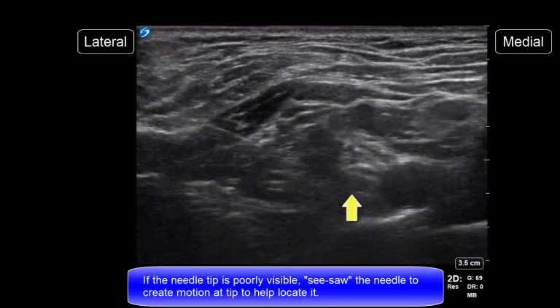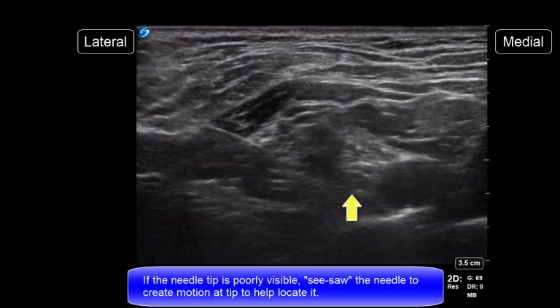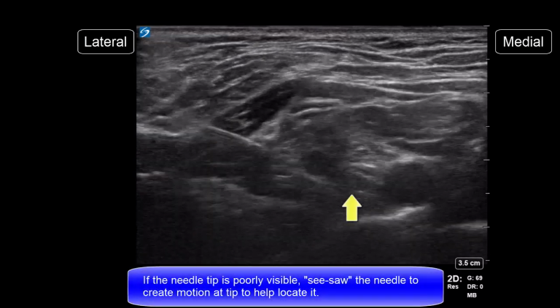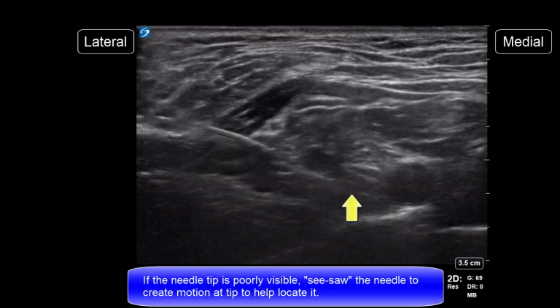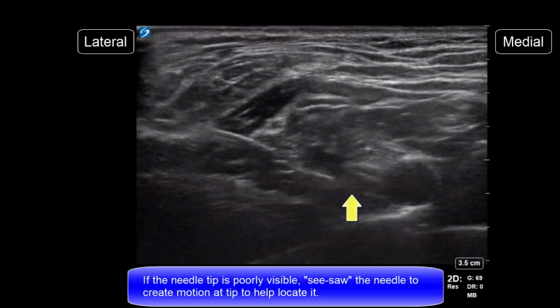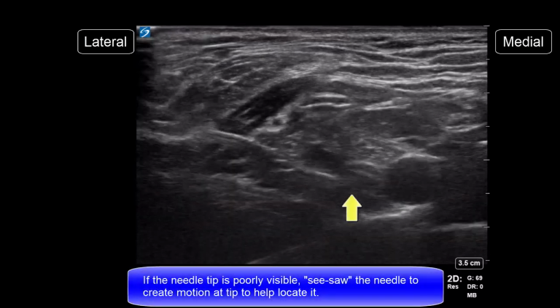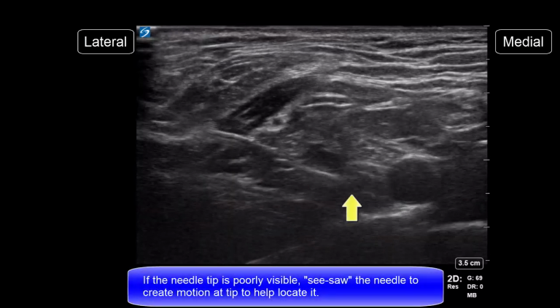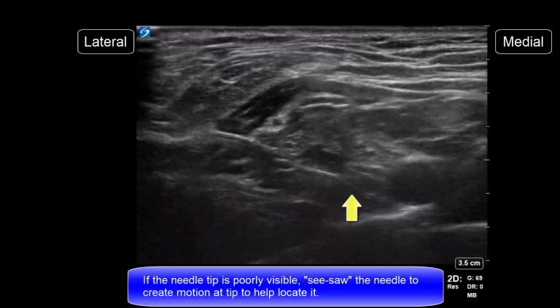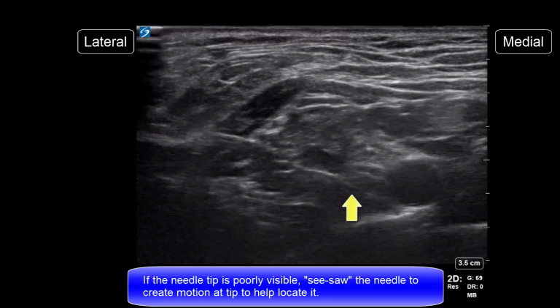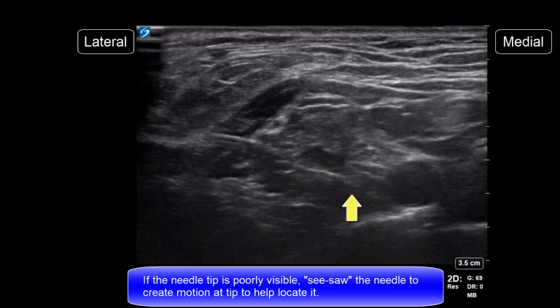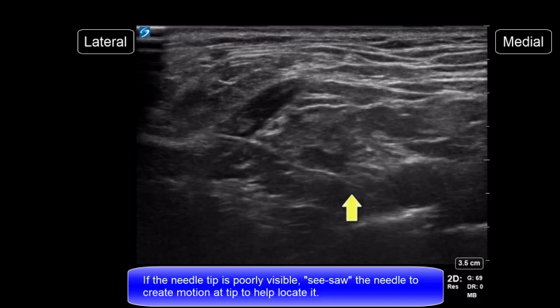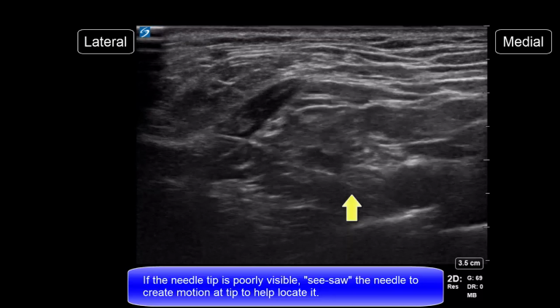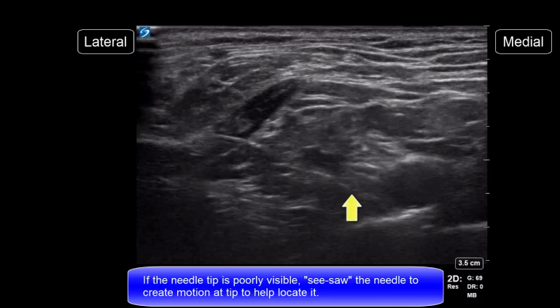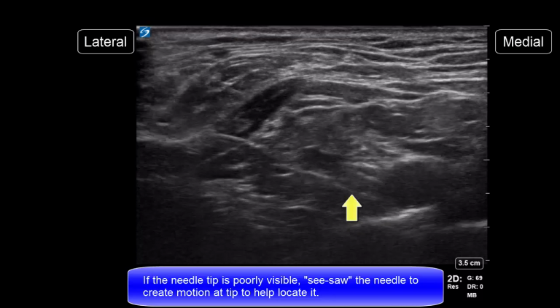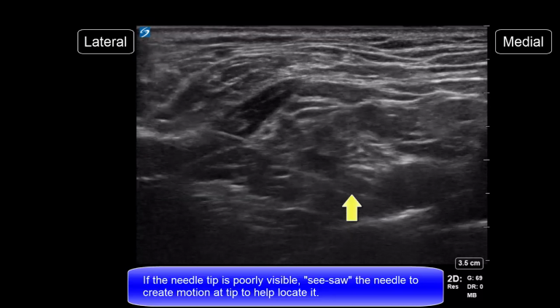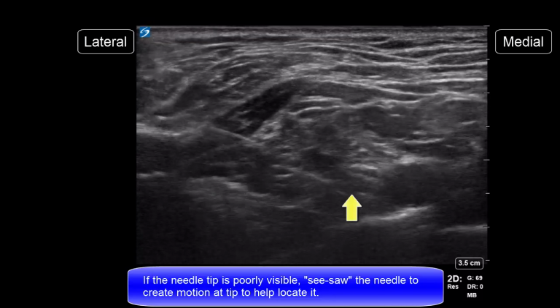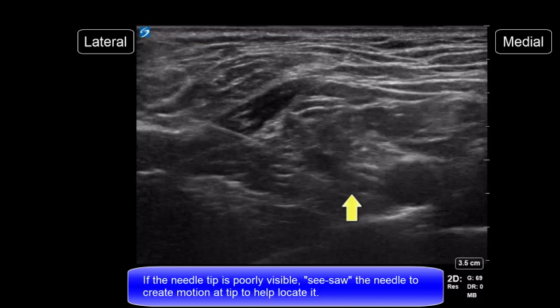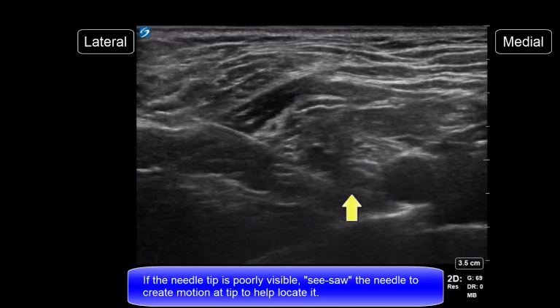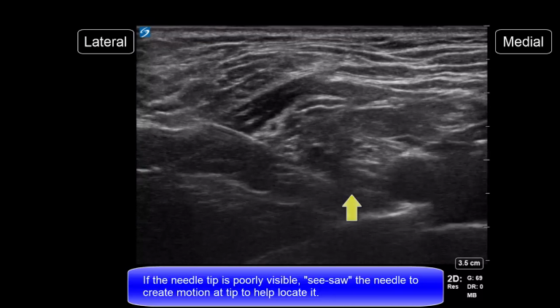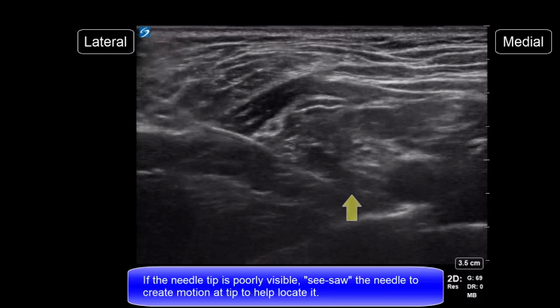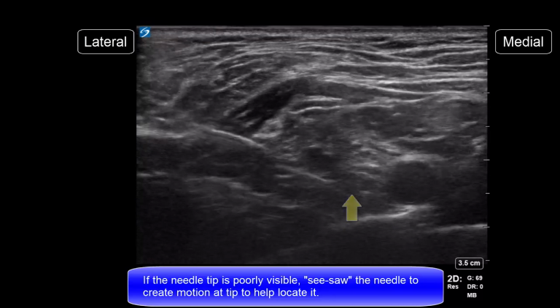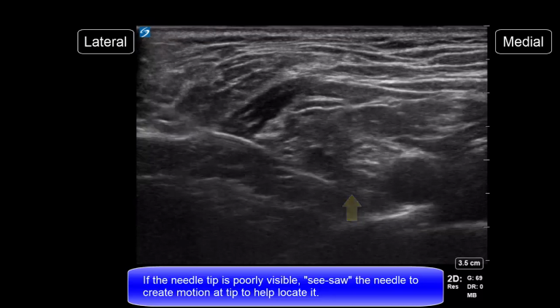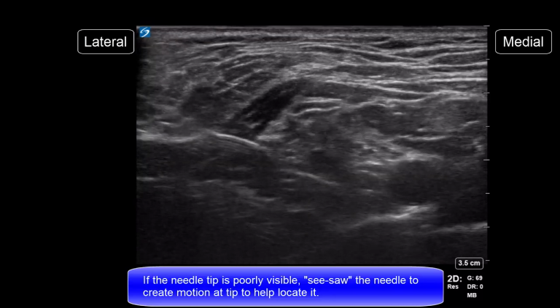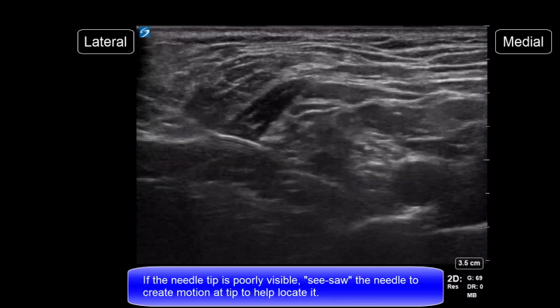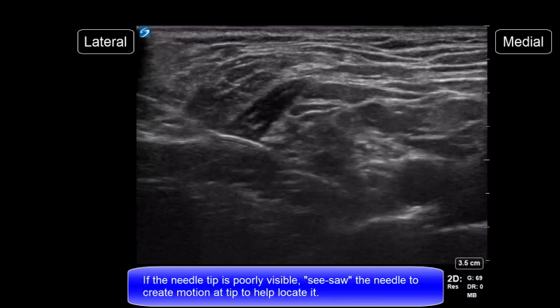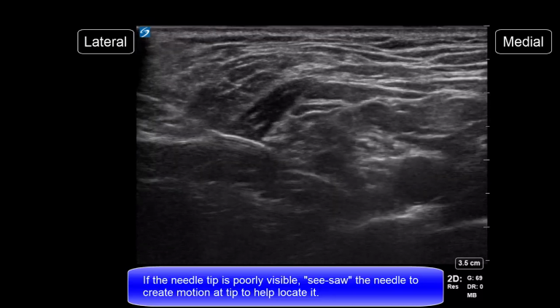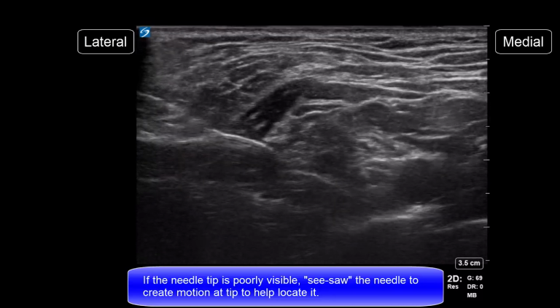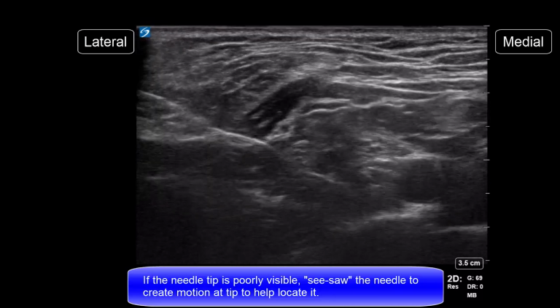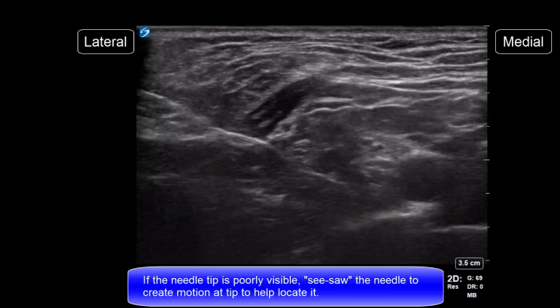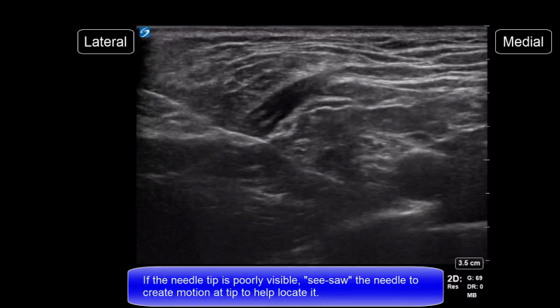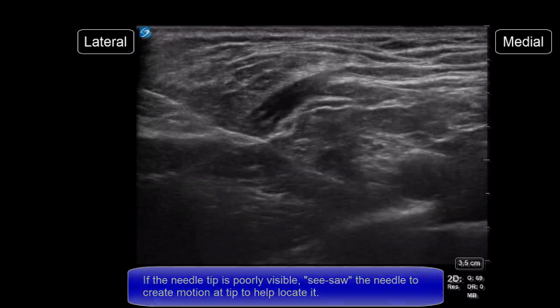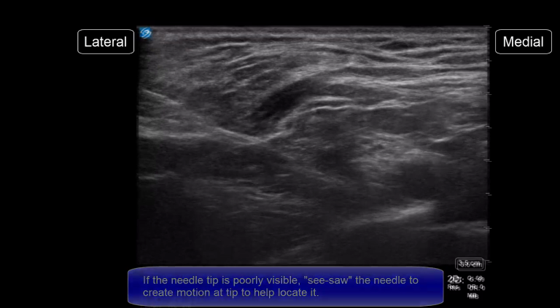If the needle tip is poorly visible, use see-sawing motions to create motion at the actual tip that will help locate it.